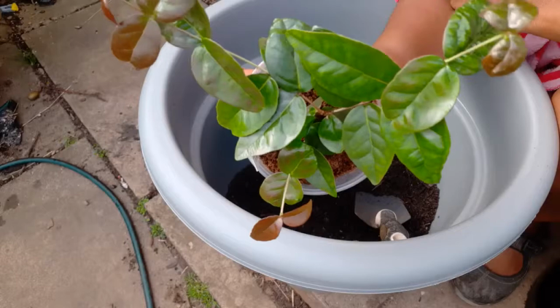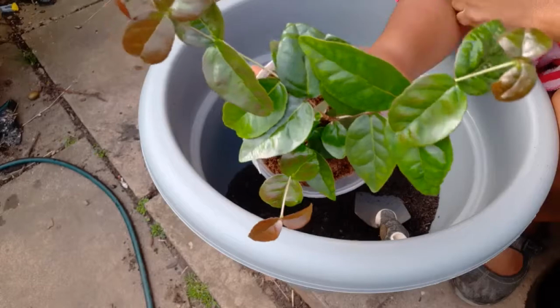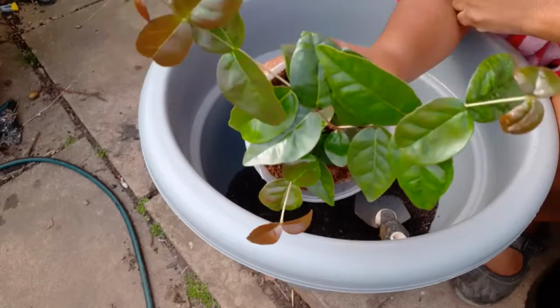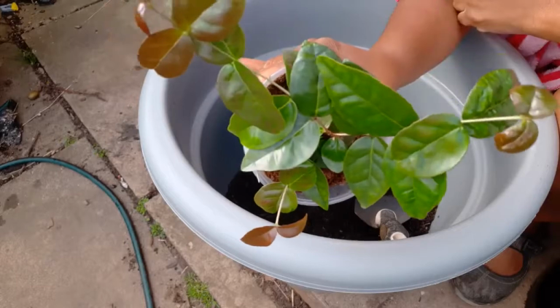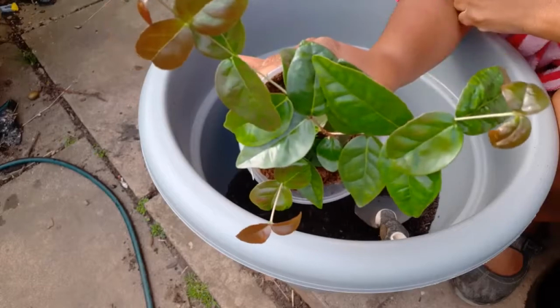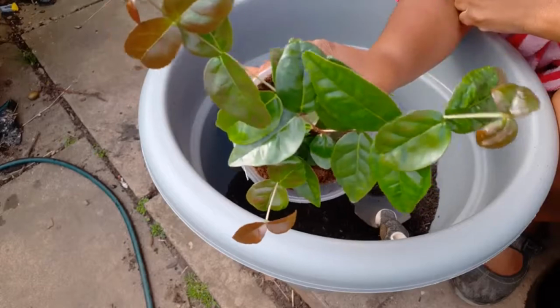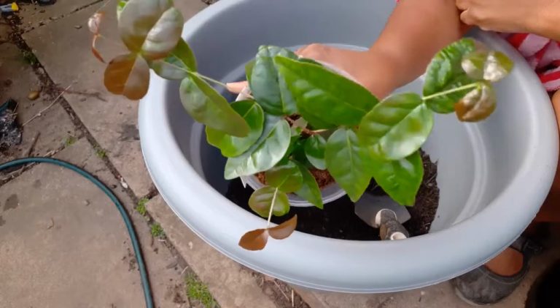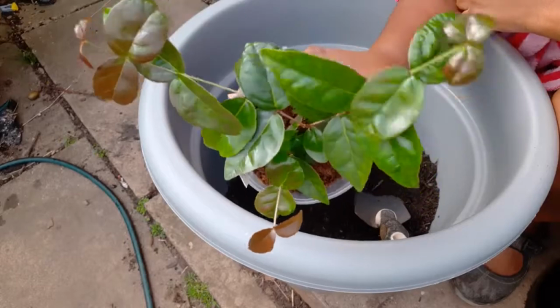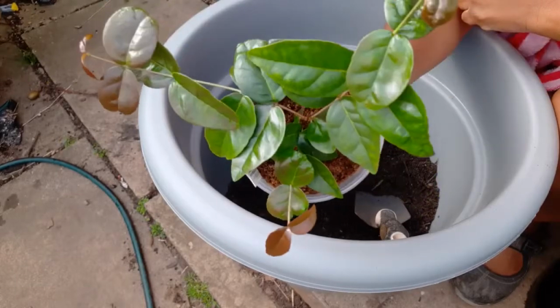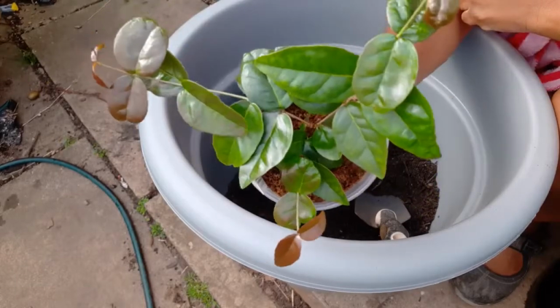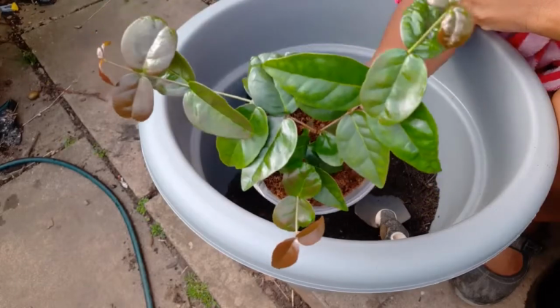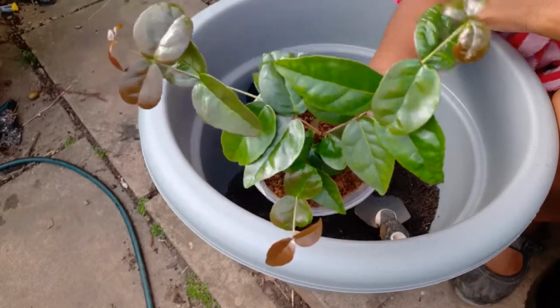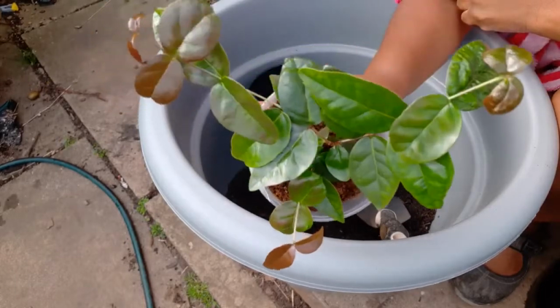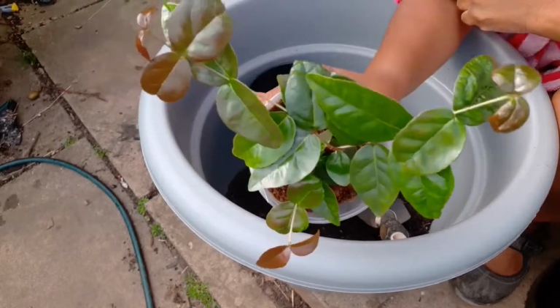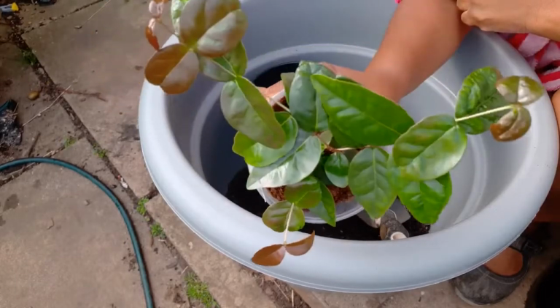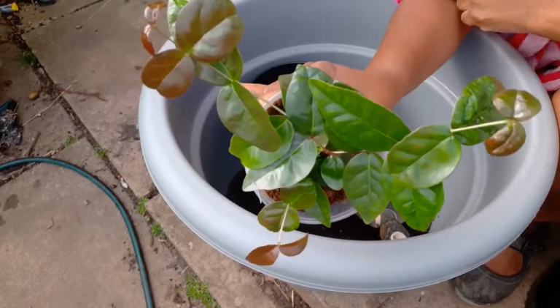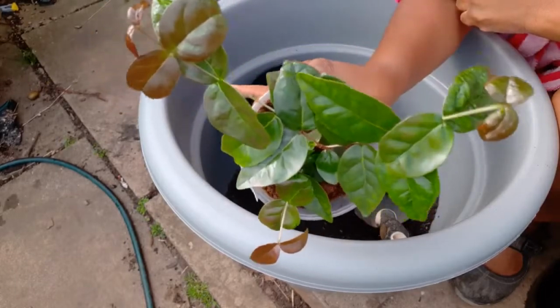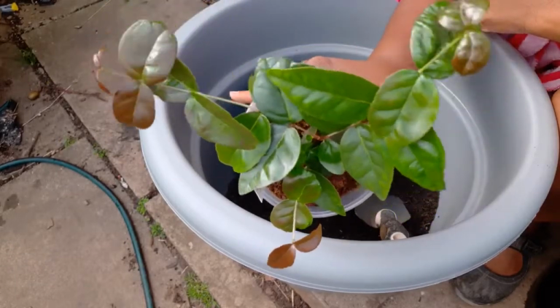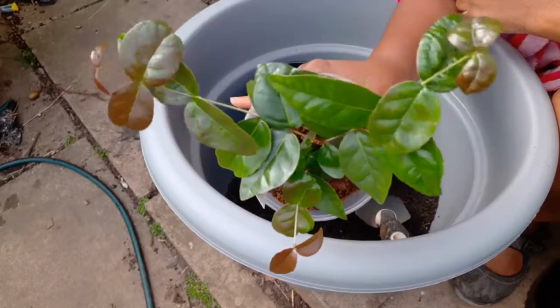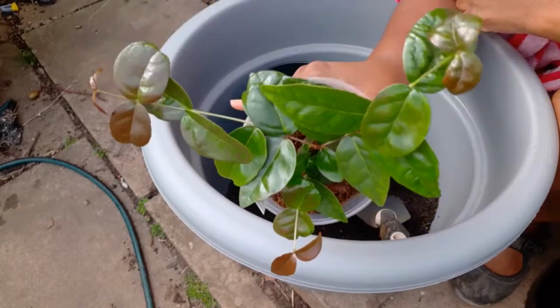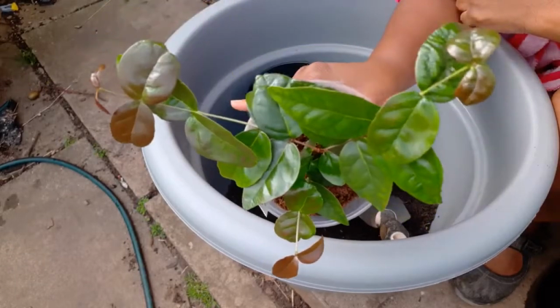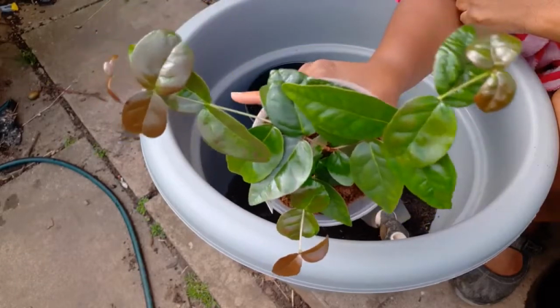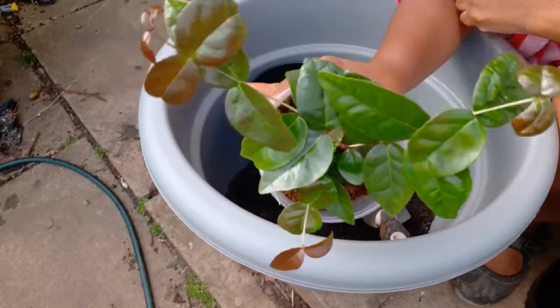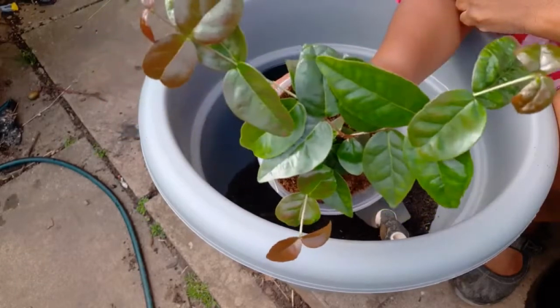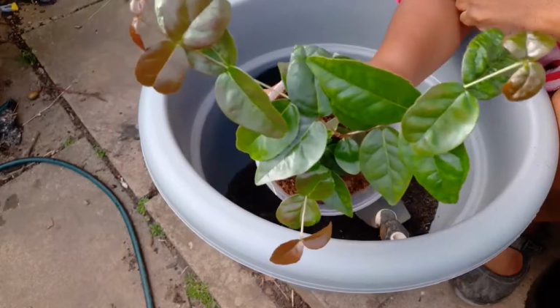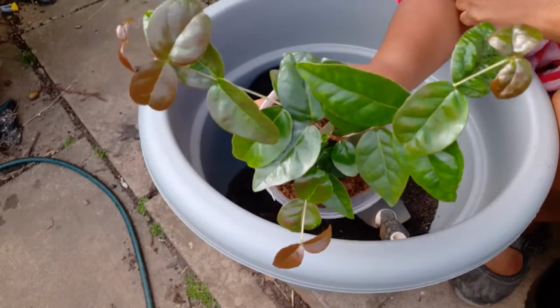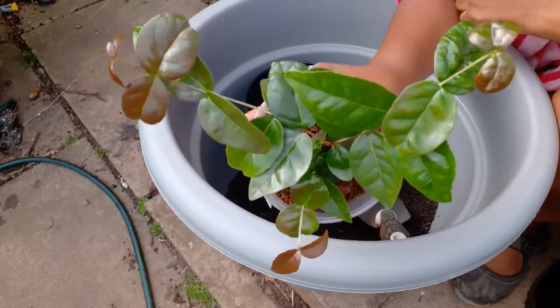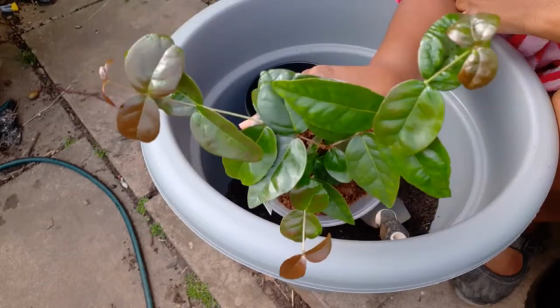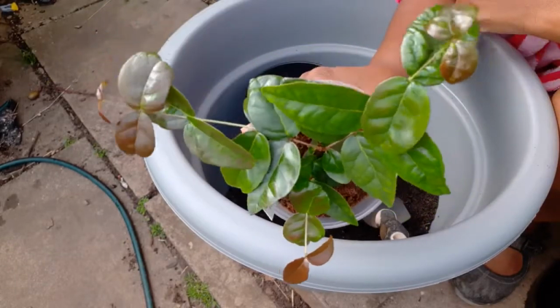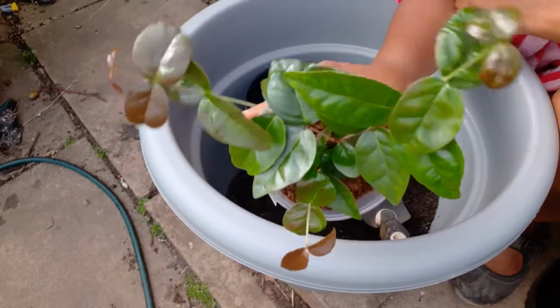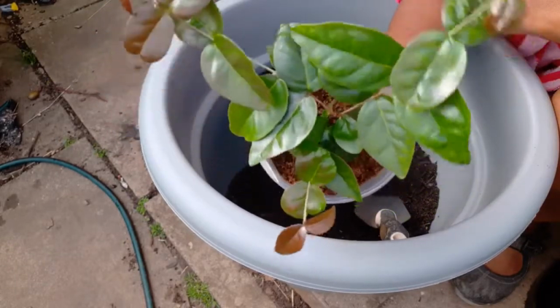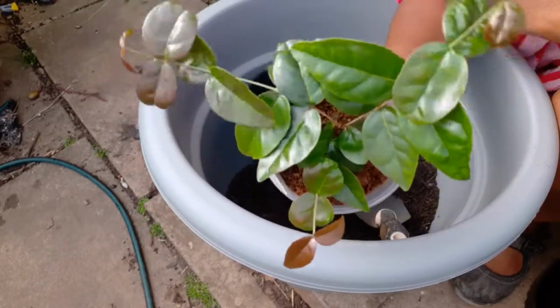Hello and welcome again to A.A. Home Gardening. This video is all about my Suriname Cherry.